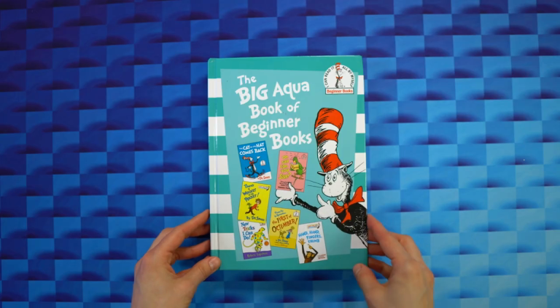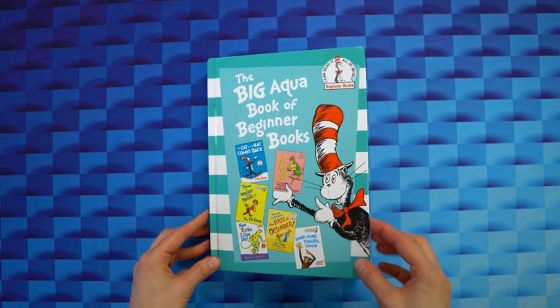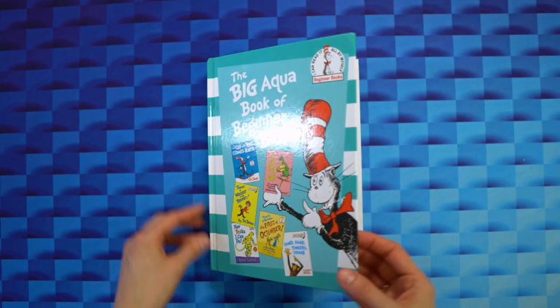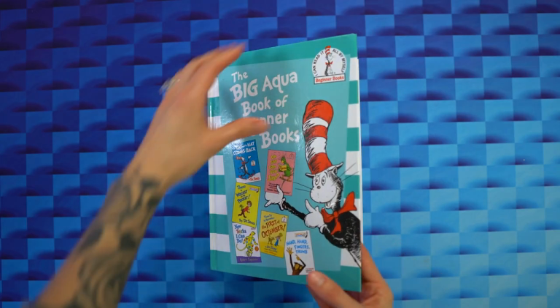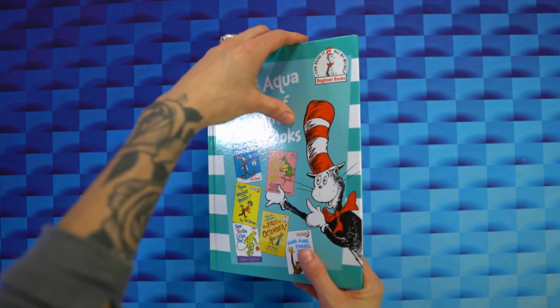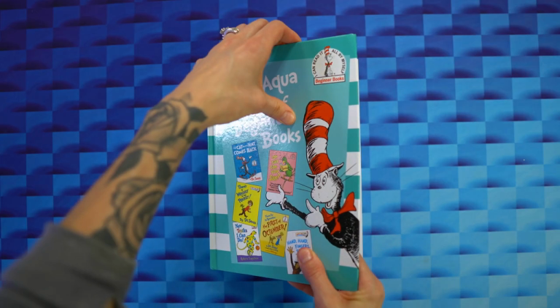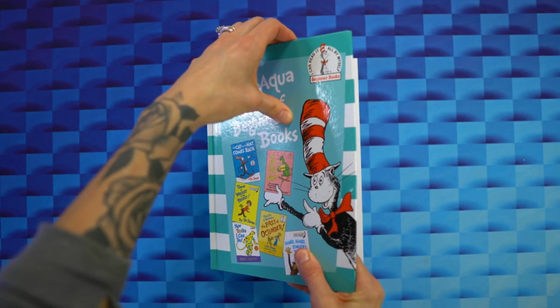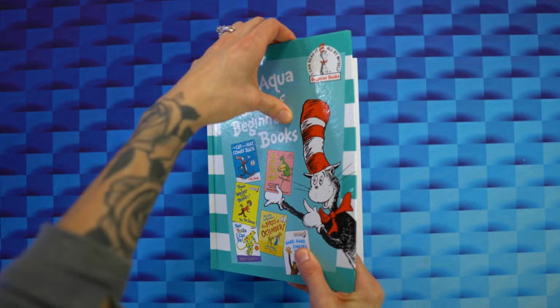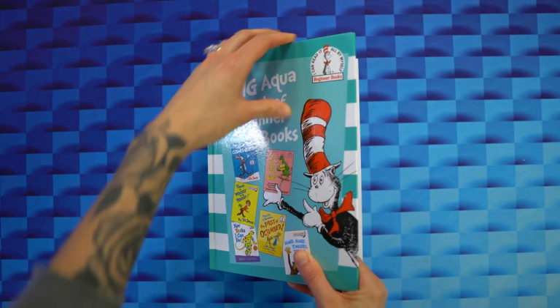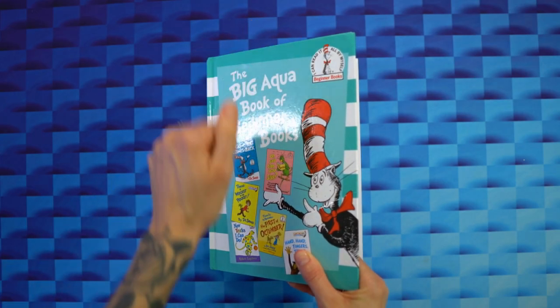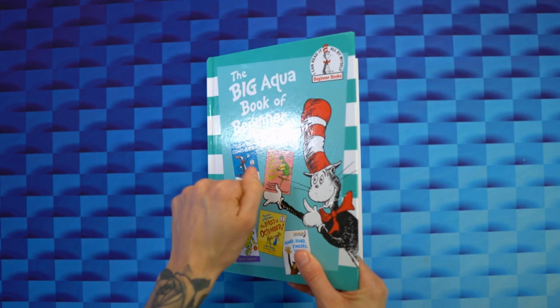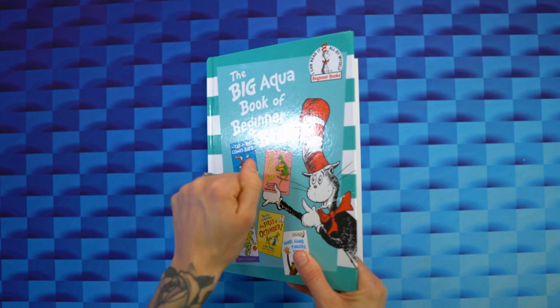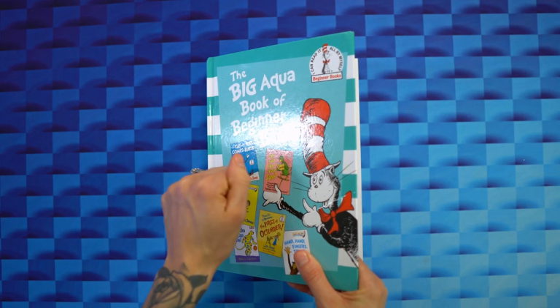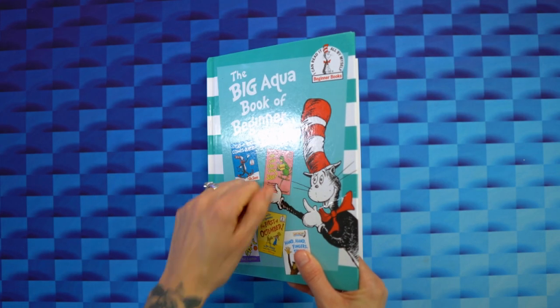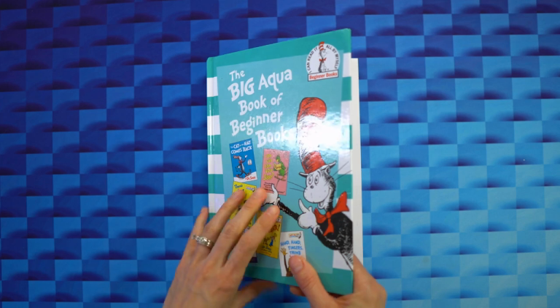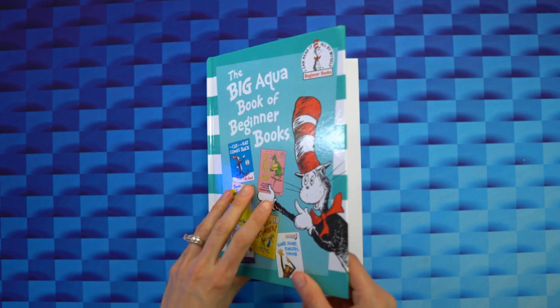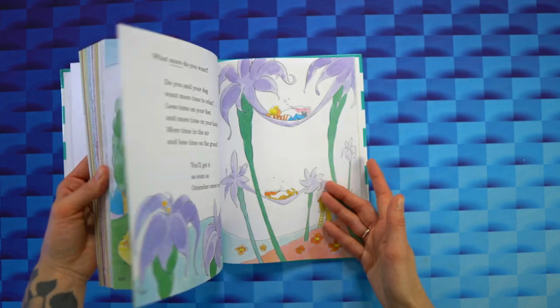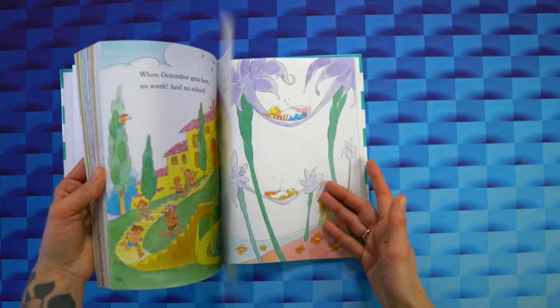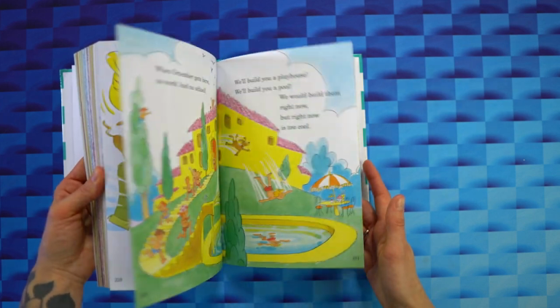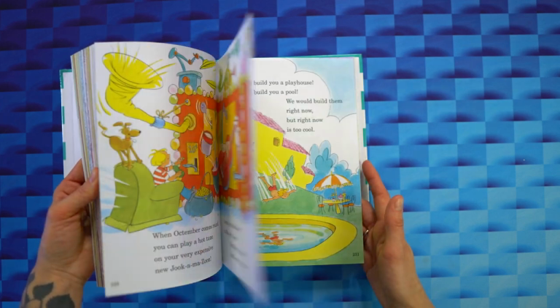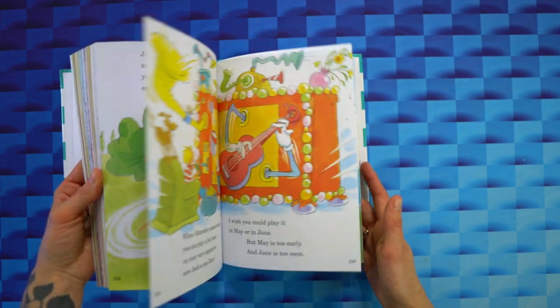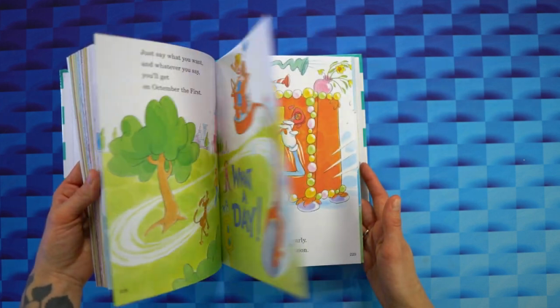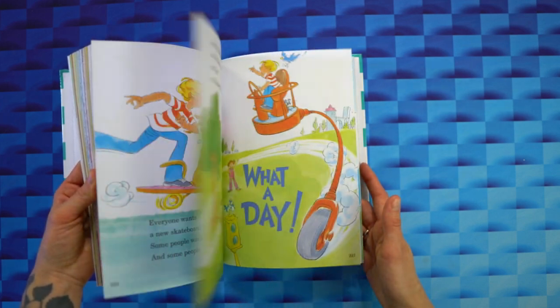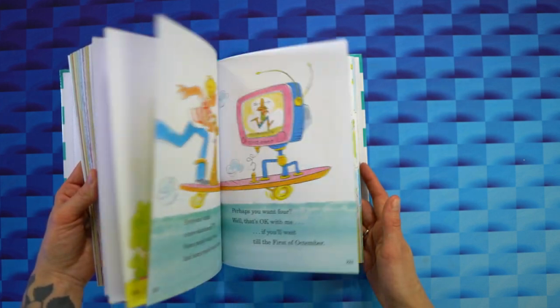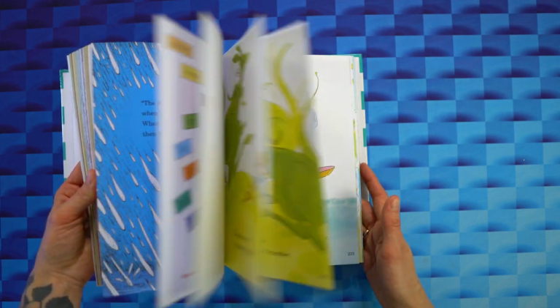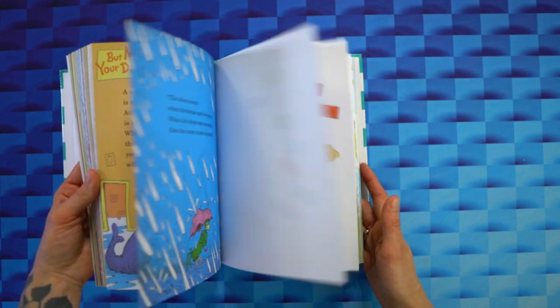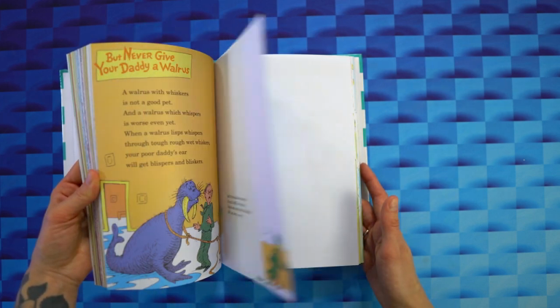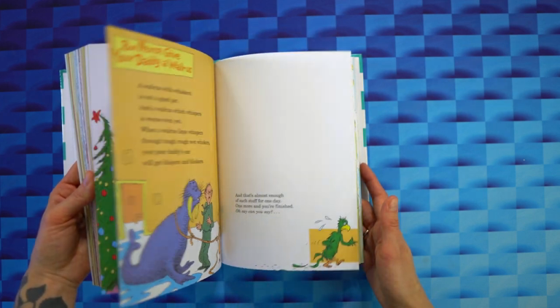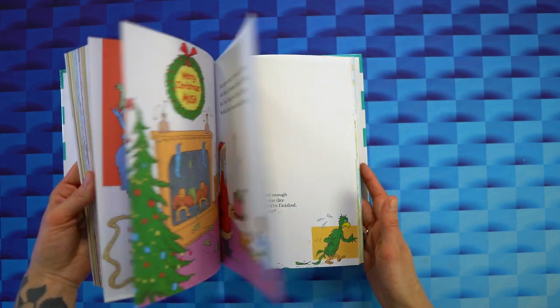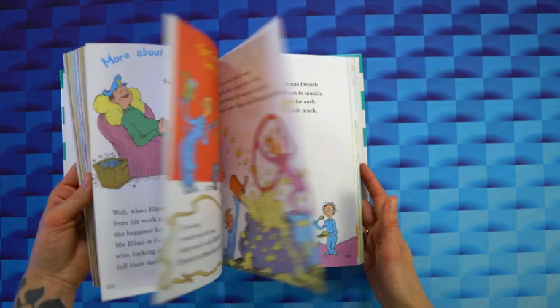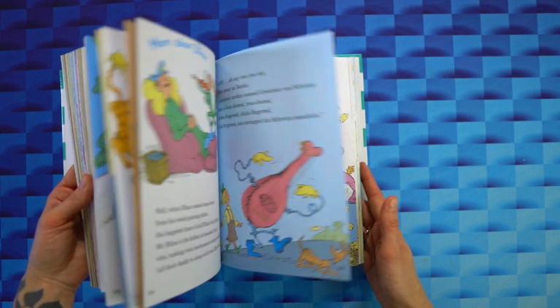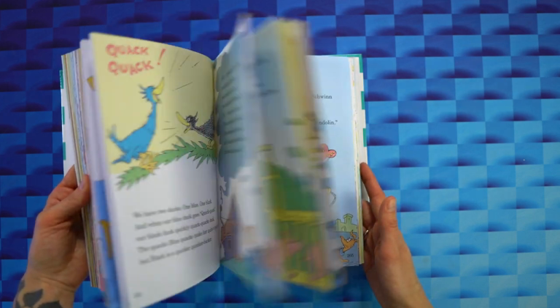With a hardcover design, these books are durable, look great, and make a great set. The illustrations are bright and colorful, and the stories are easy to follow and understand.